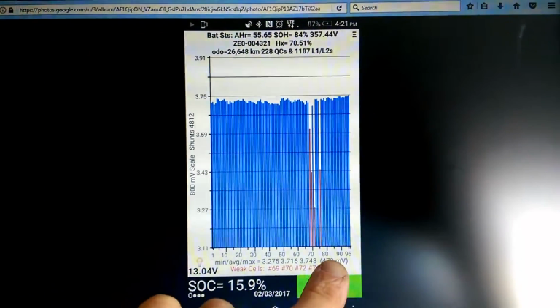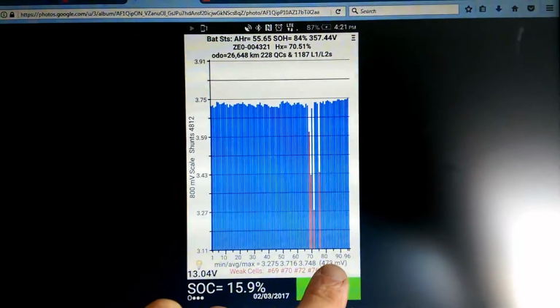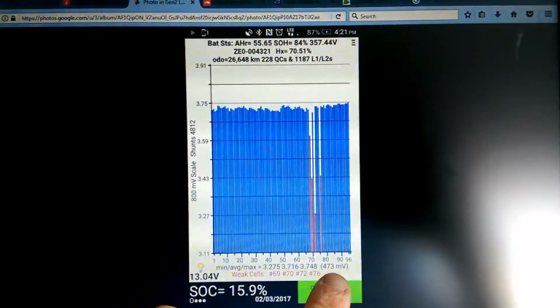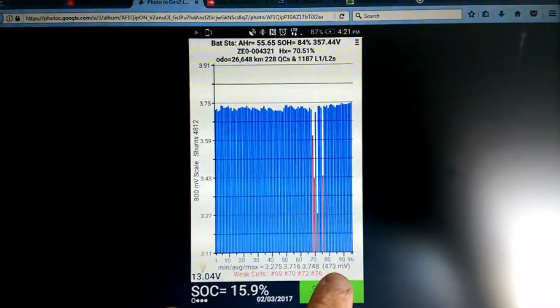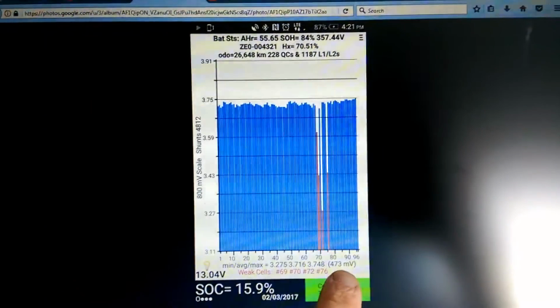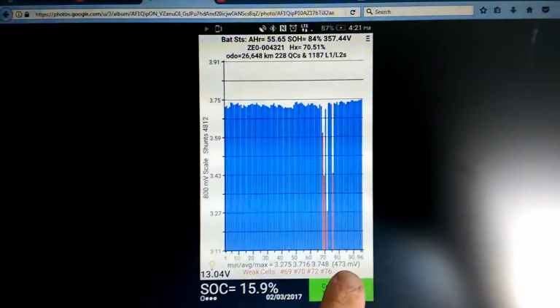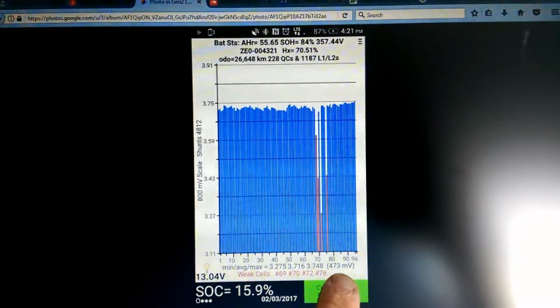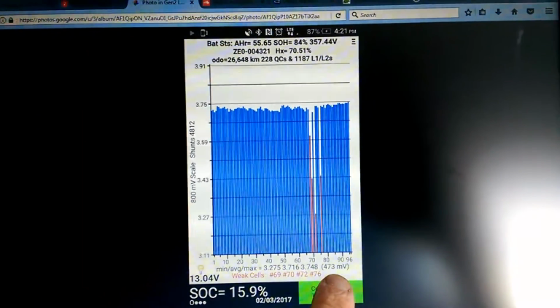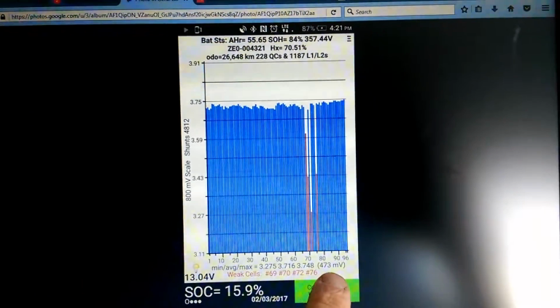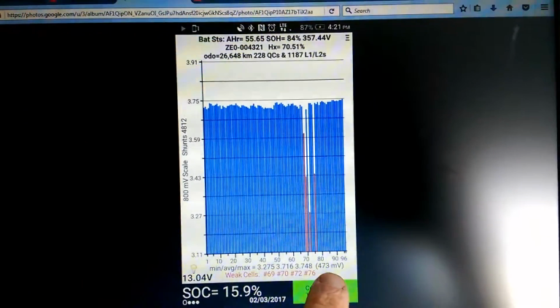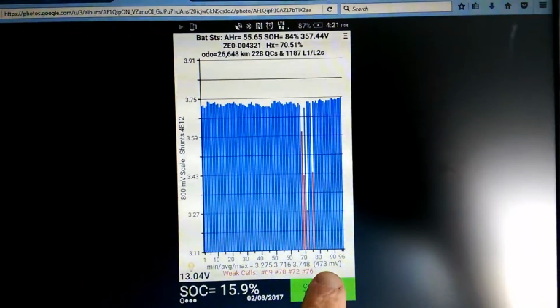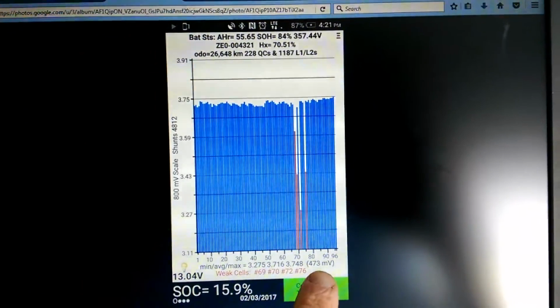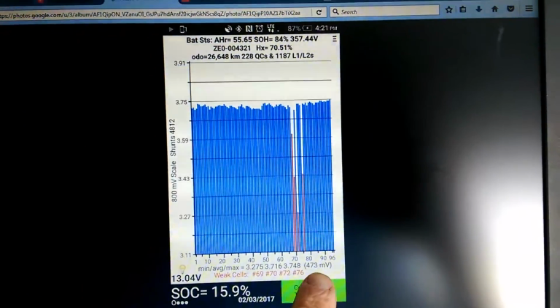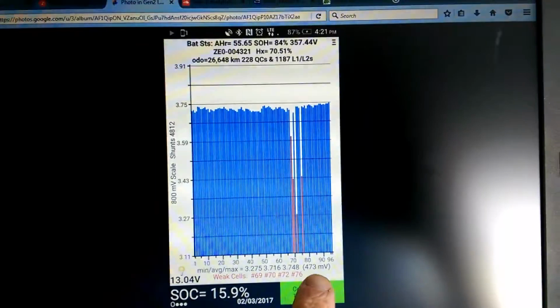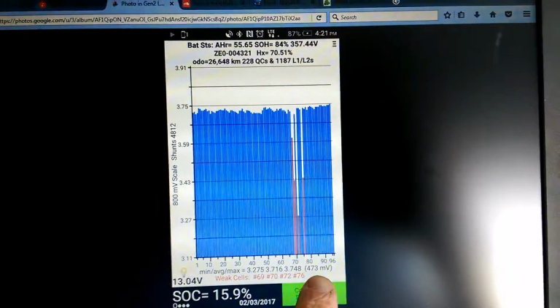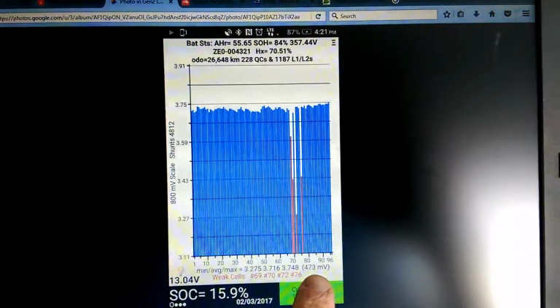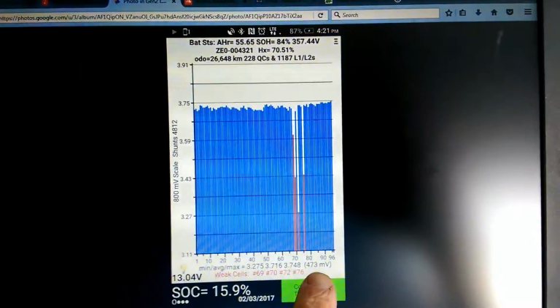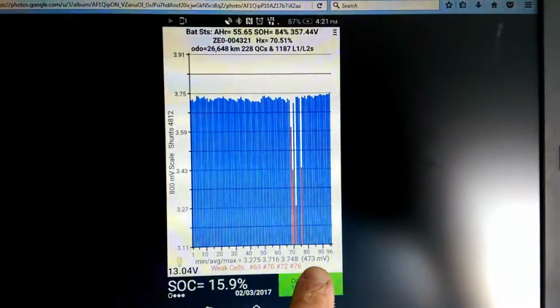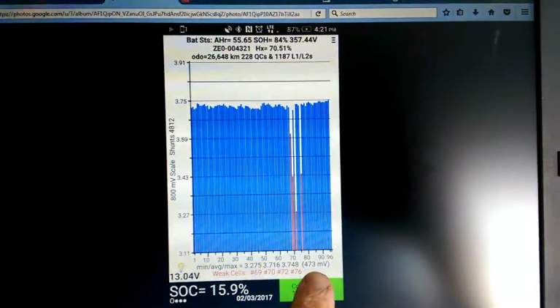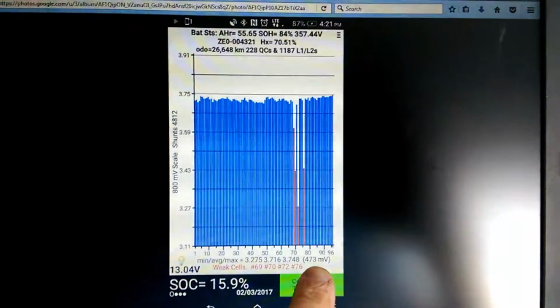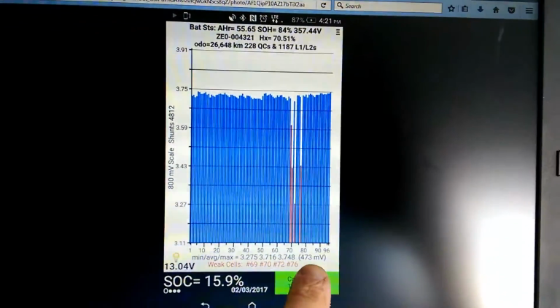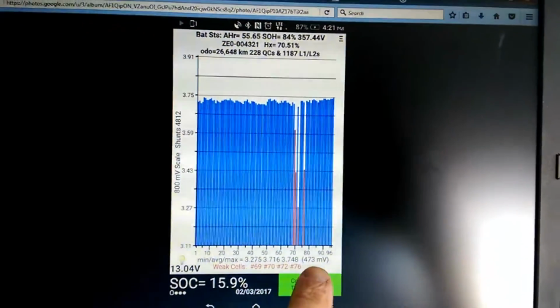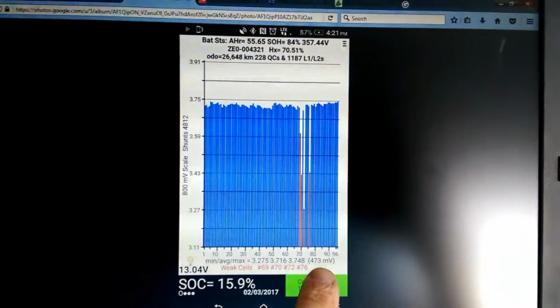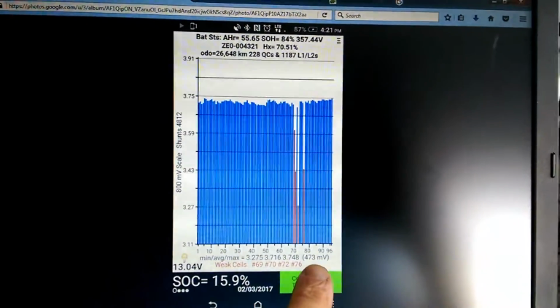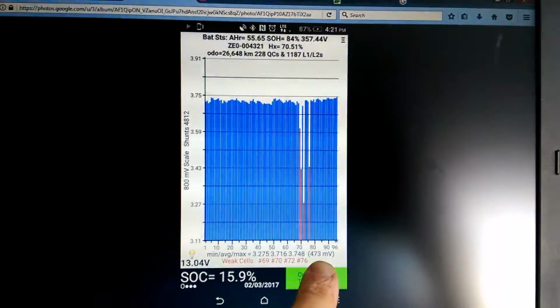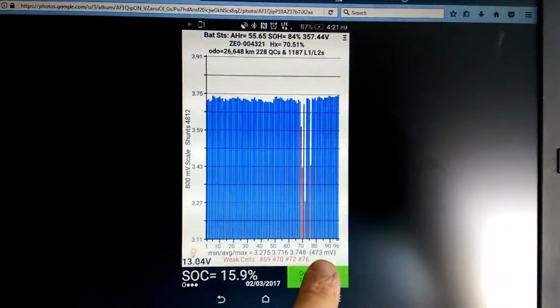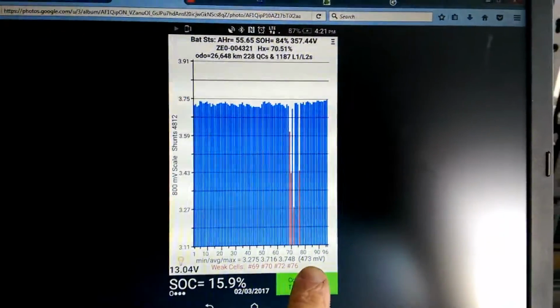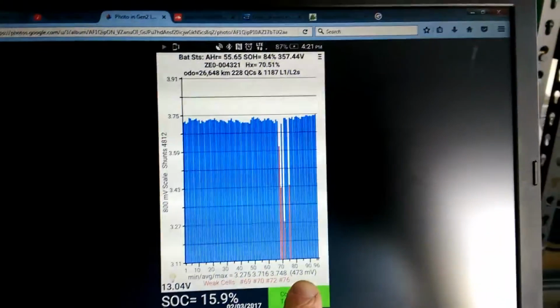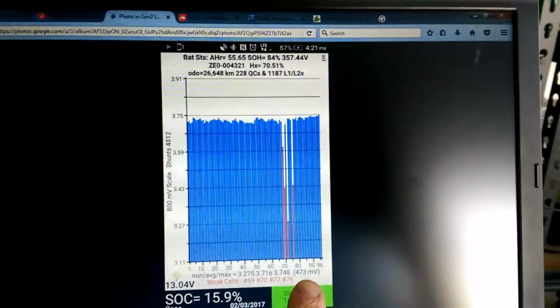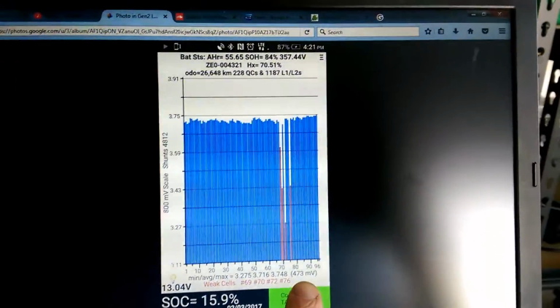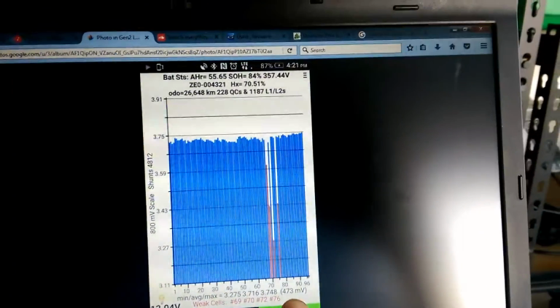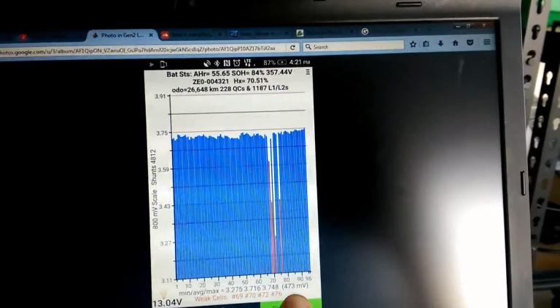Delta V — this is extreme because I ran the battery really flat — 400 millivolts. It was showing about 80 millivolts in general, so it really wasn't good.